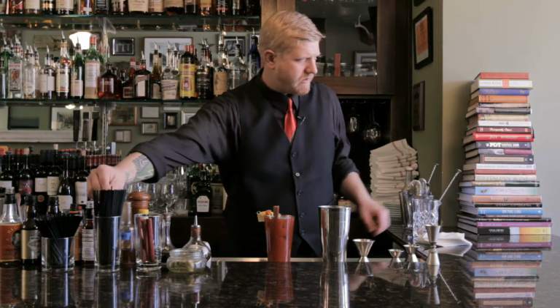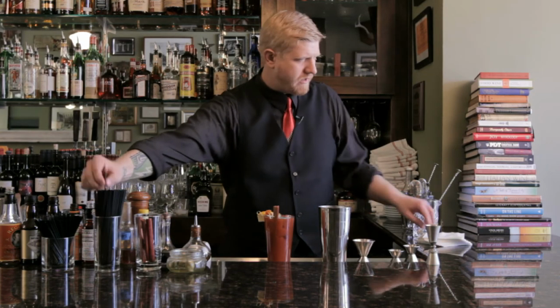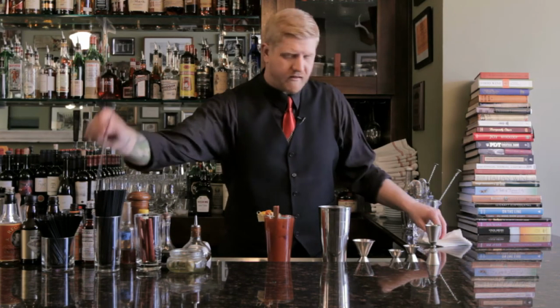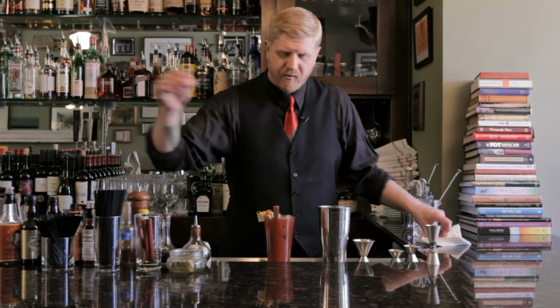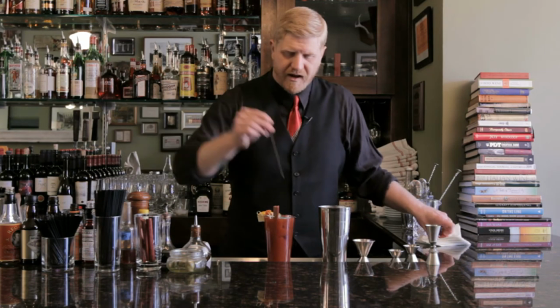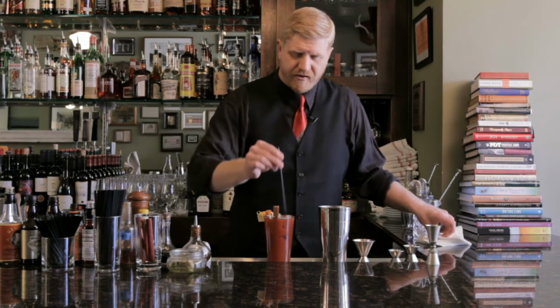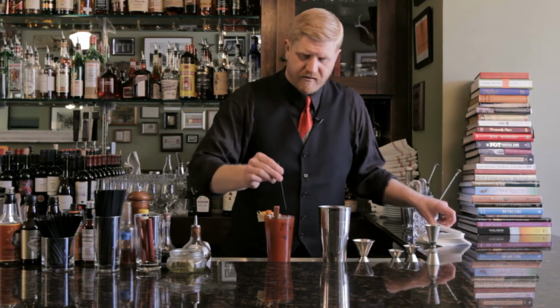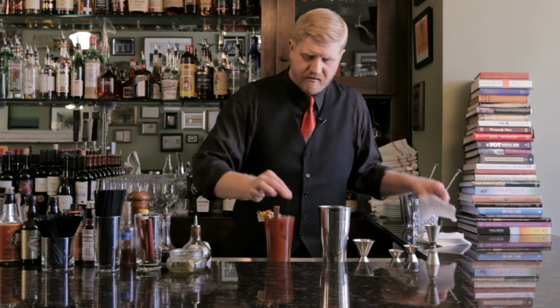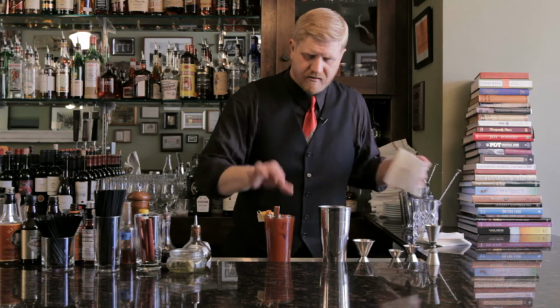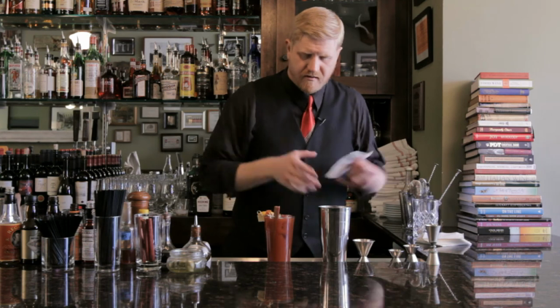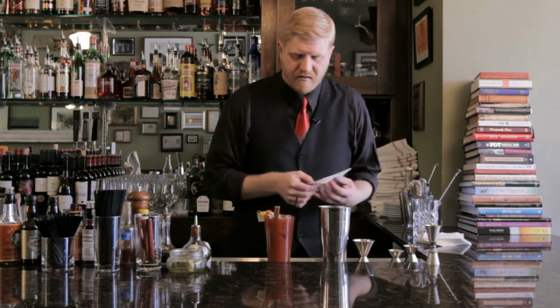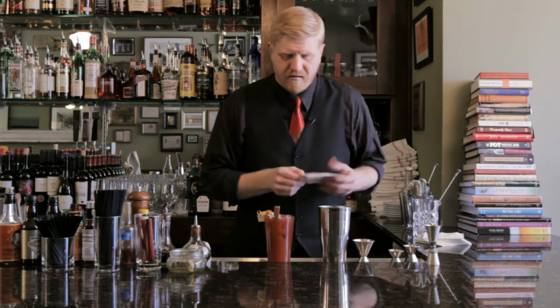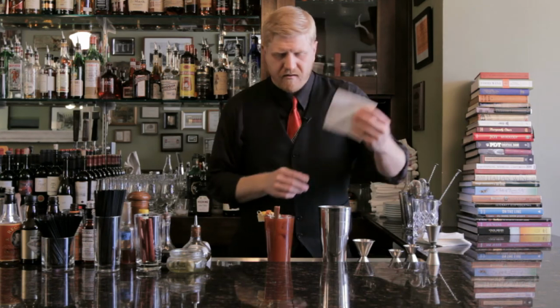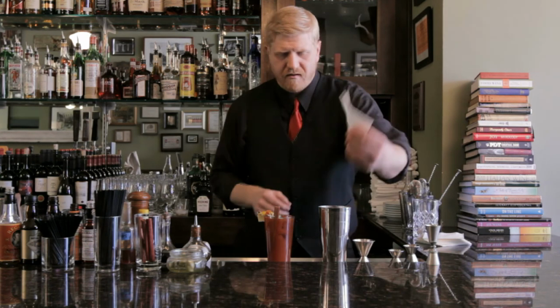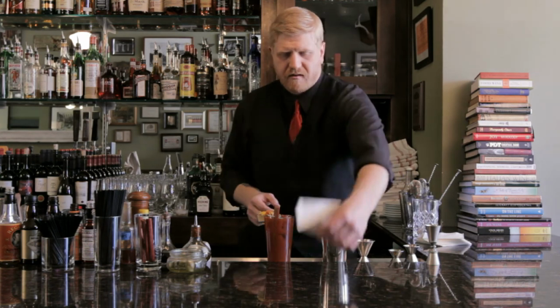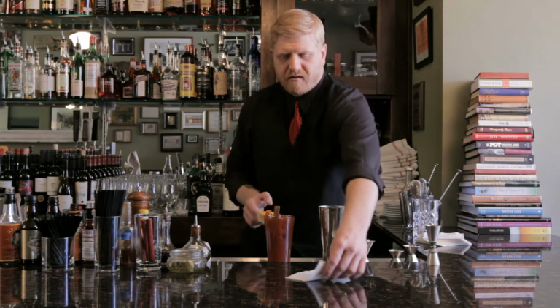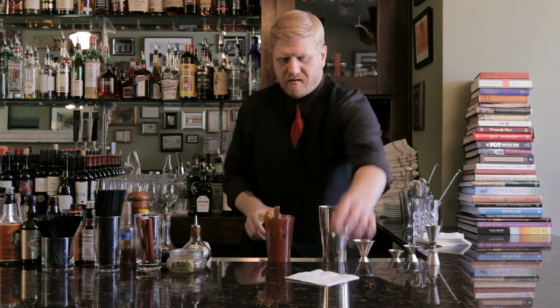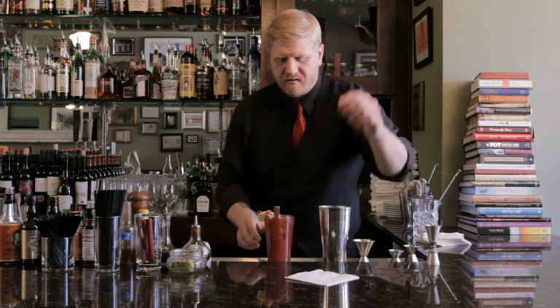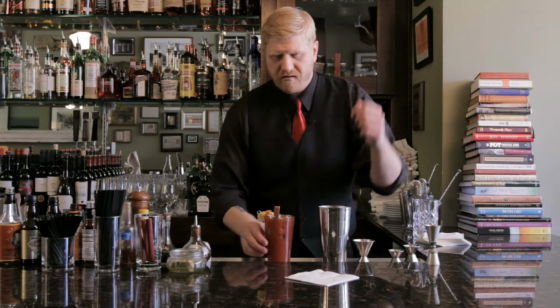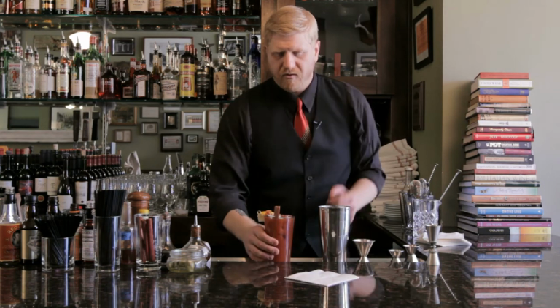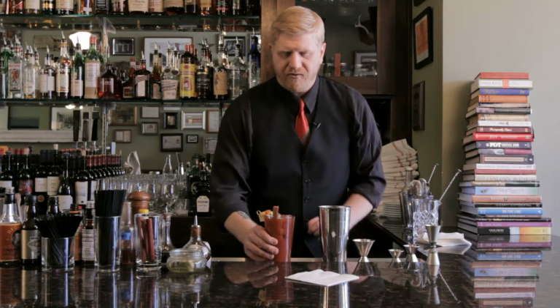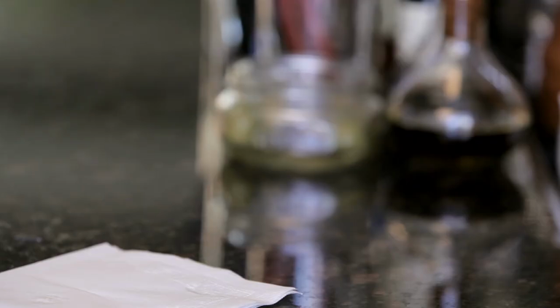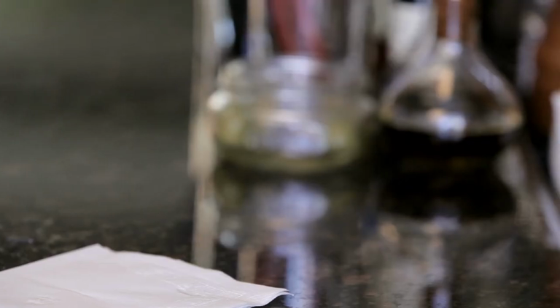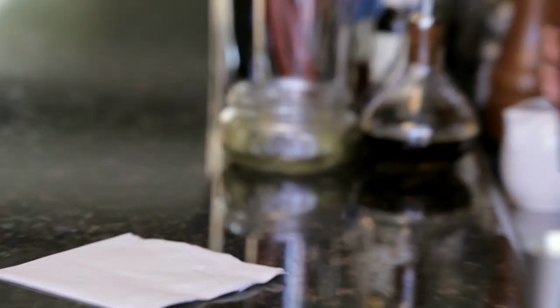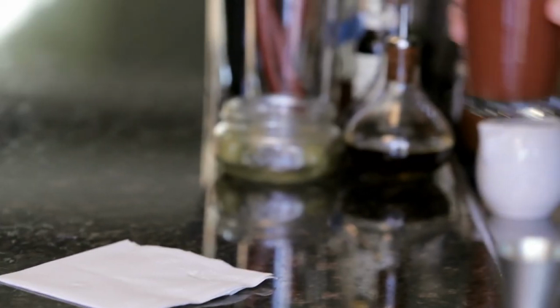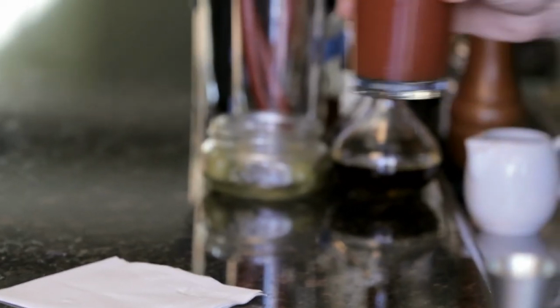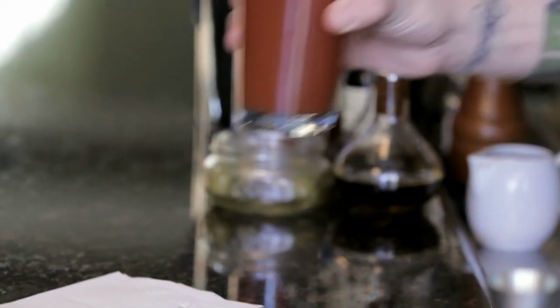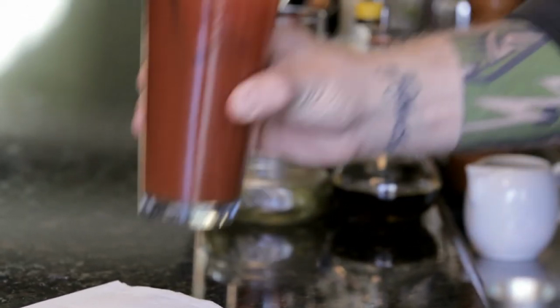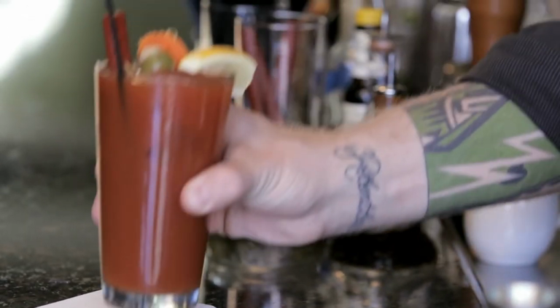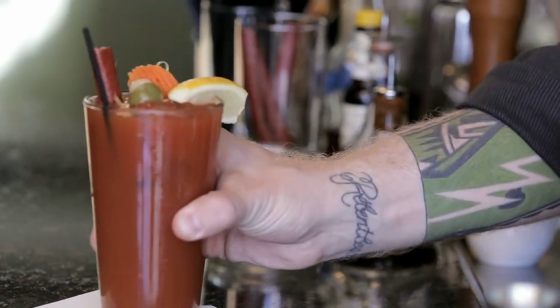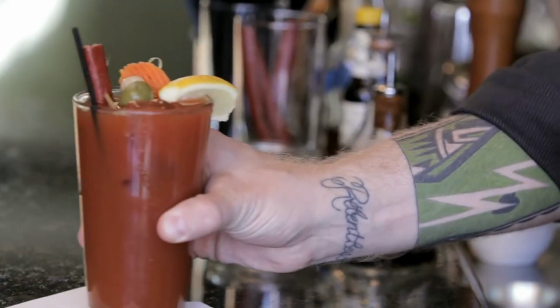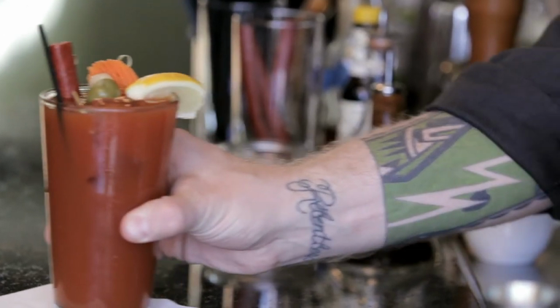And there we have it — good old fashioned Bloody Mary. Cheers.